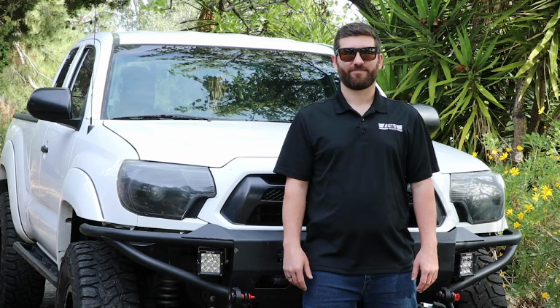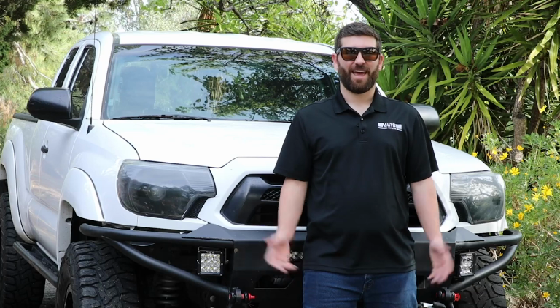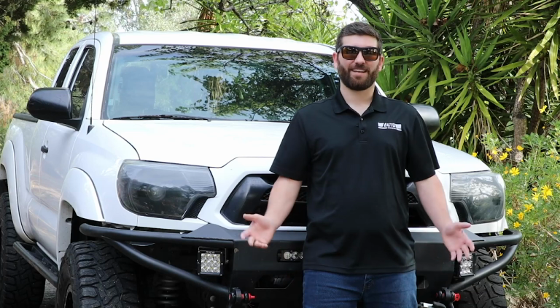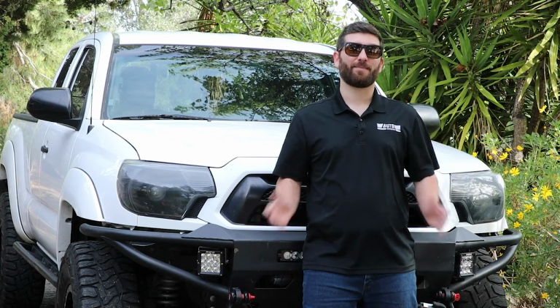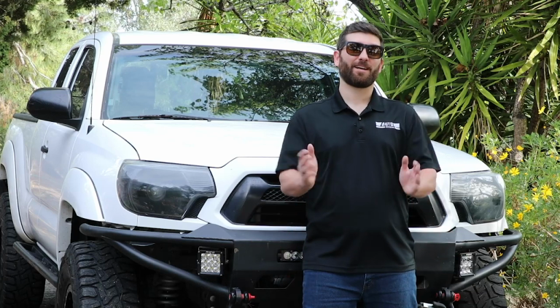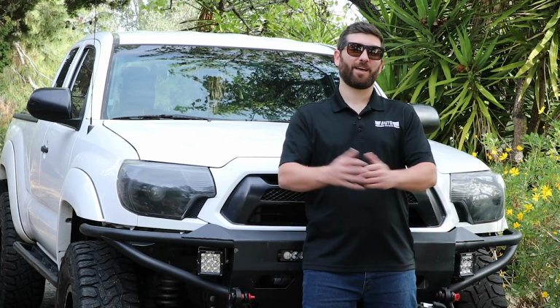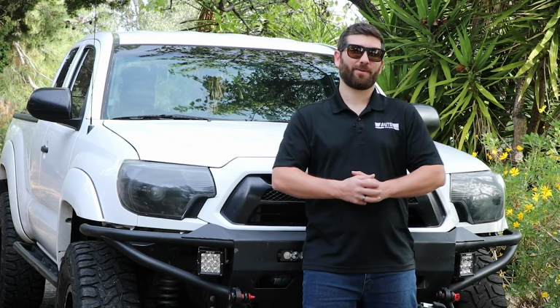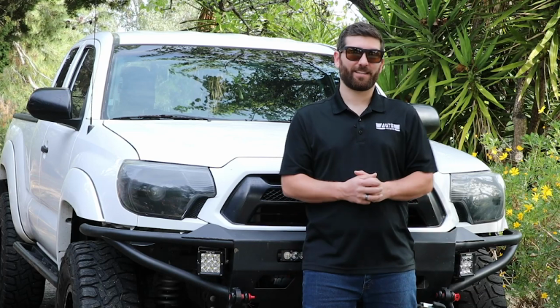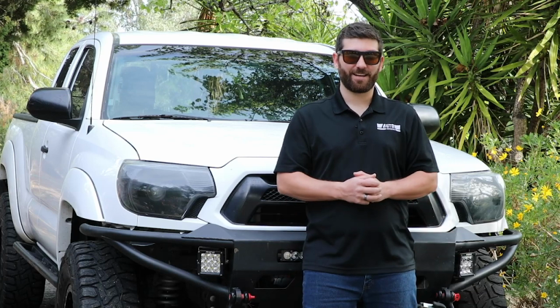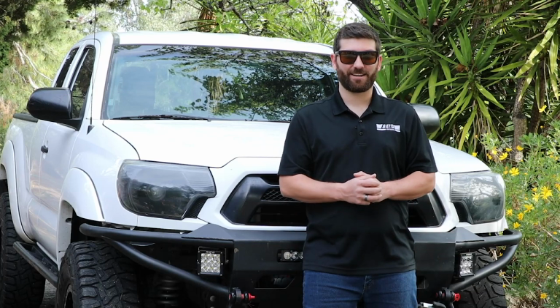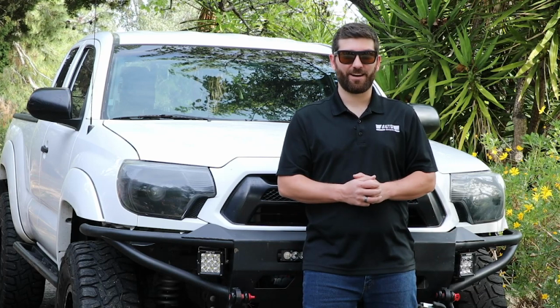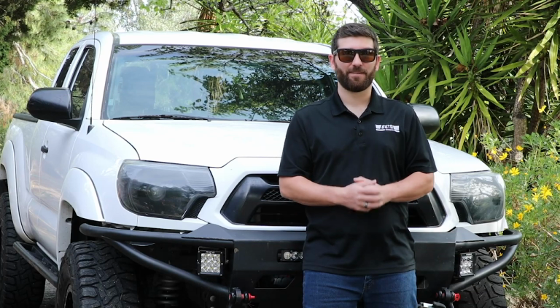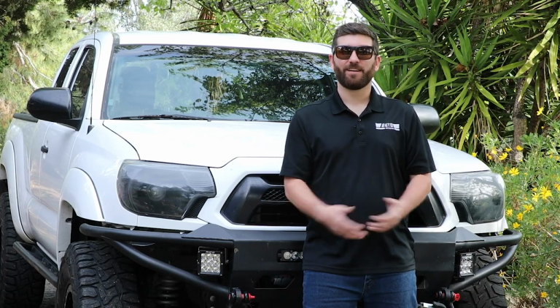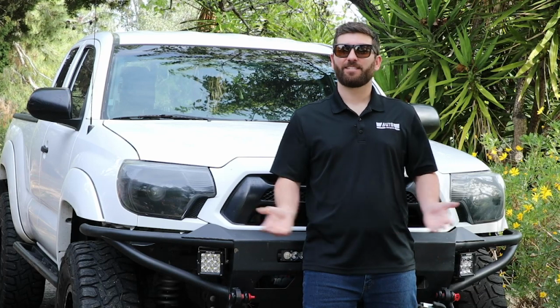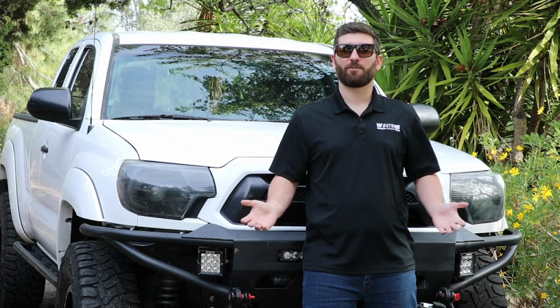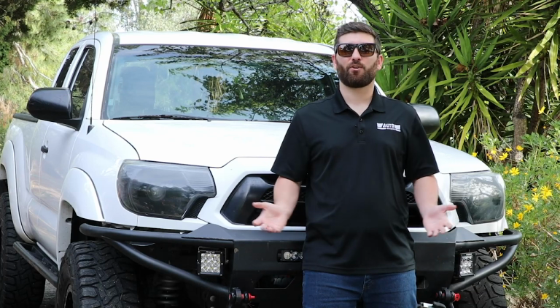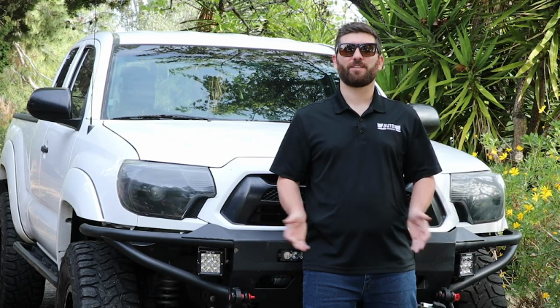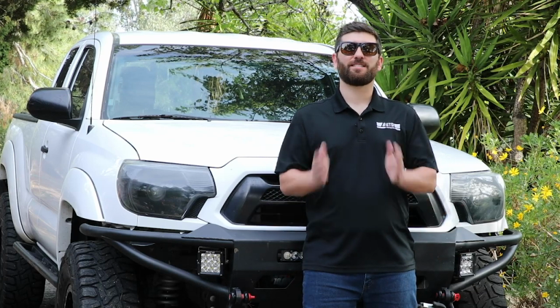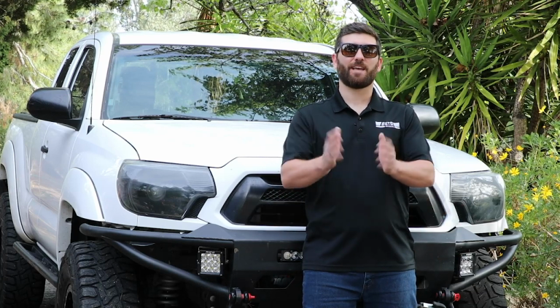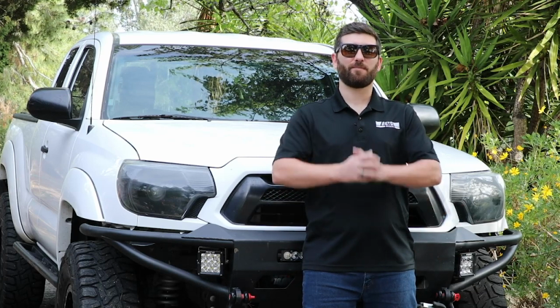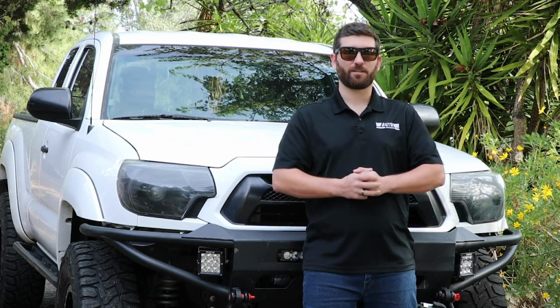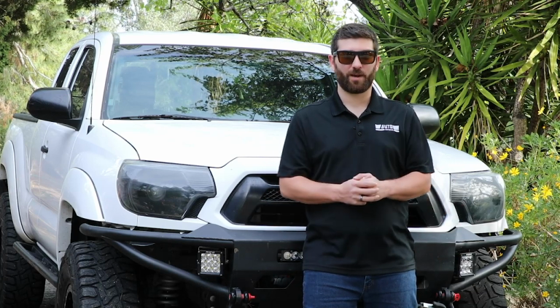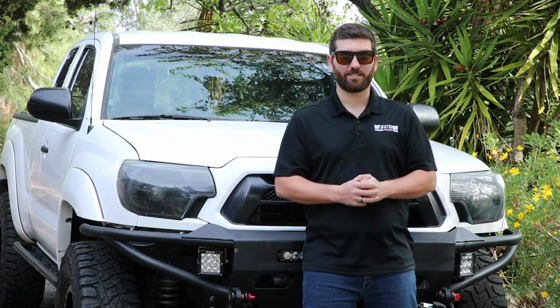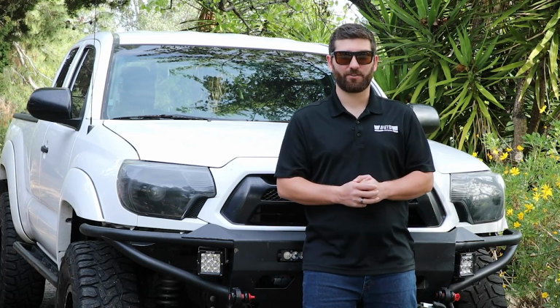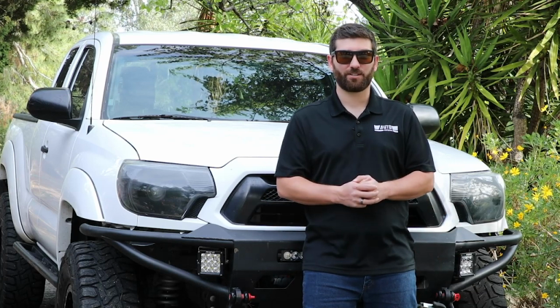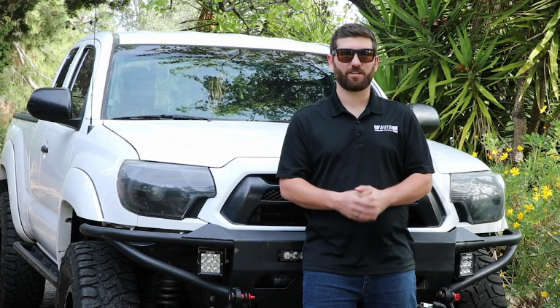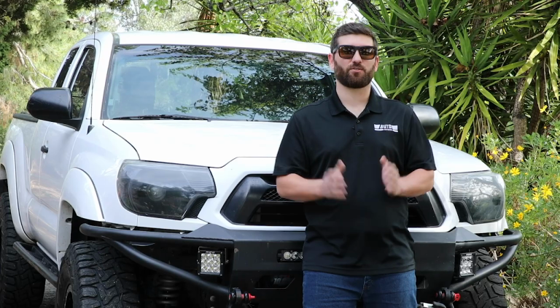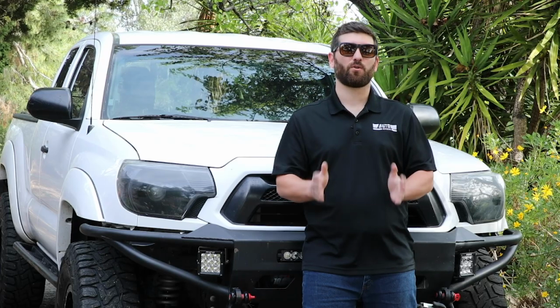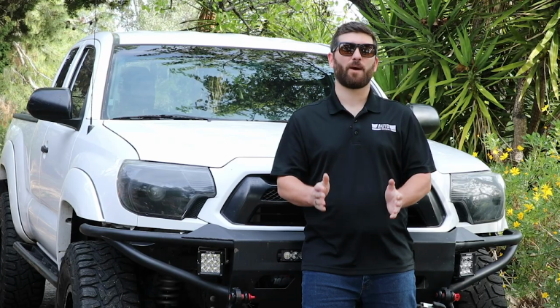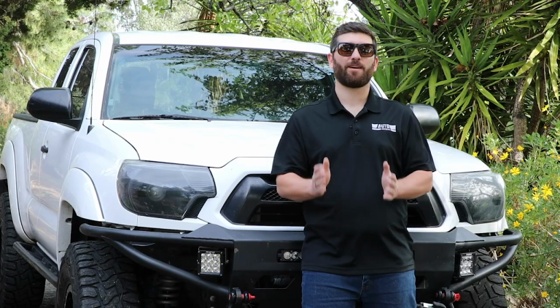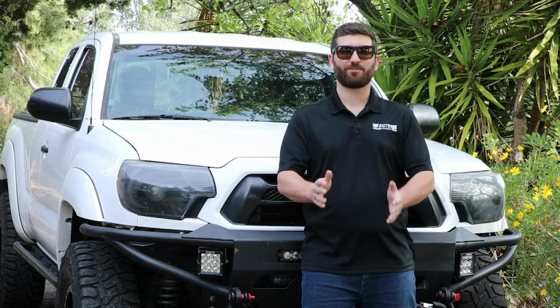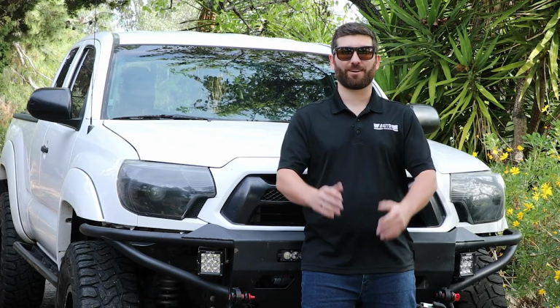Hey, it's Mike here with AutoAnything.com. Today we're going over the seven best ways to increase your vehicle's horsepower and torque.